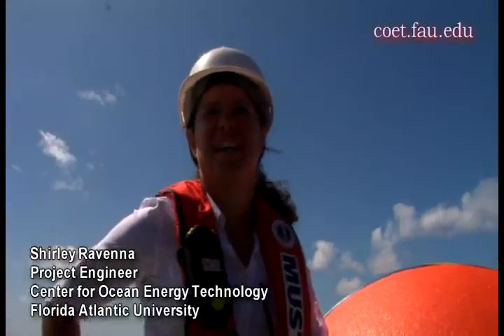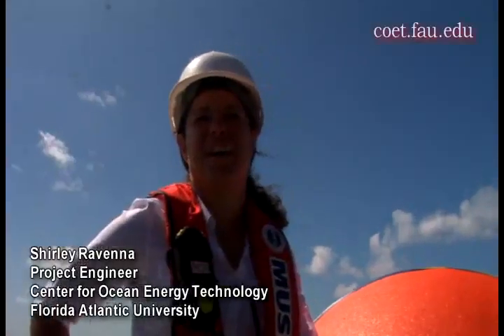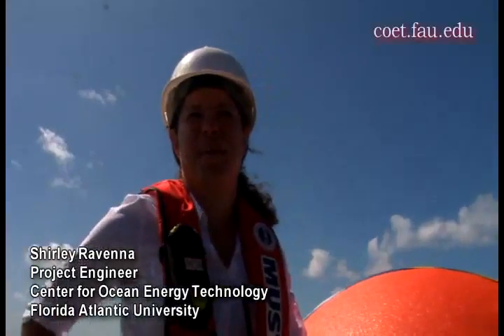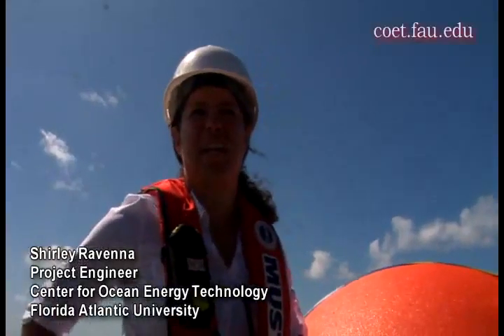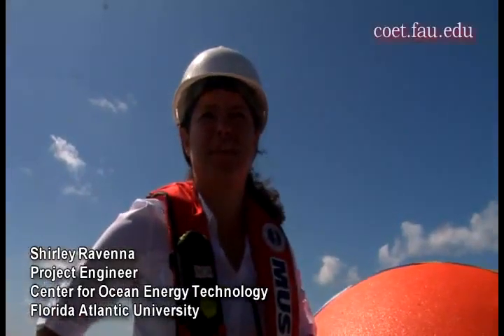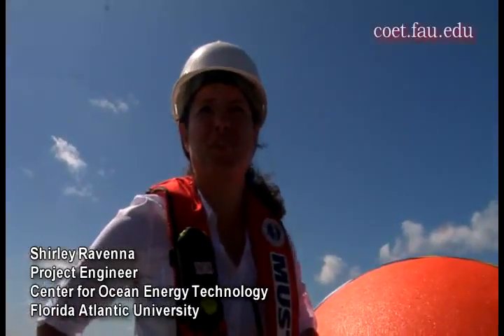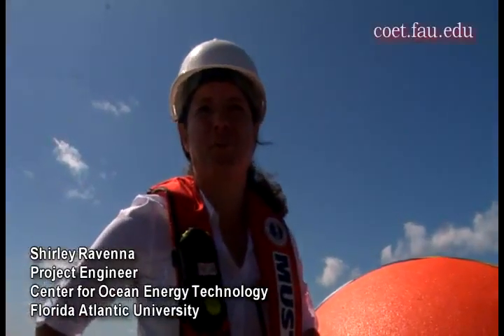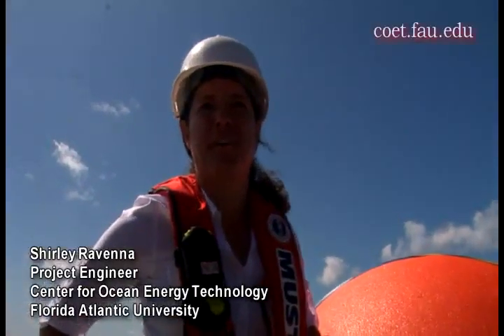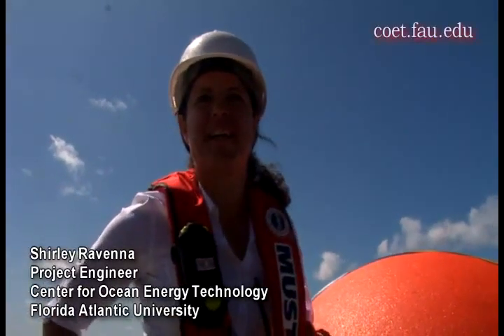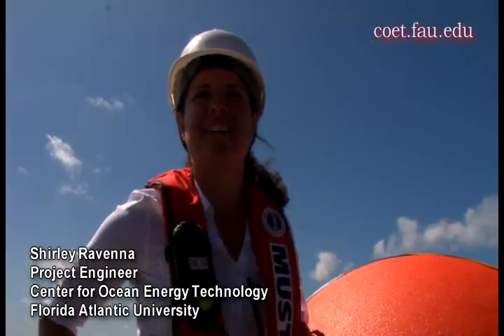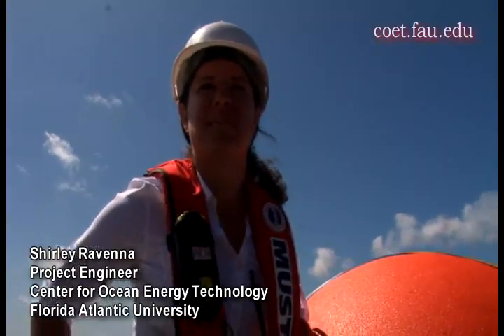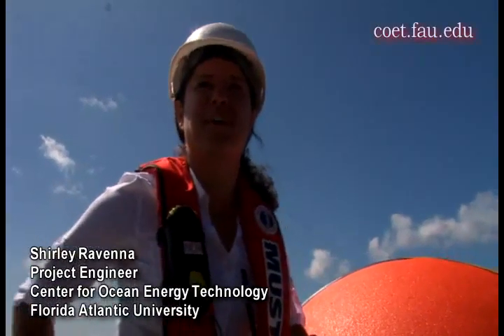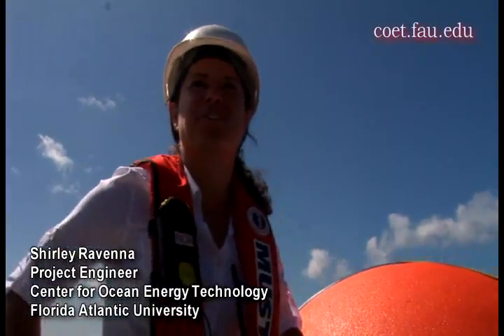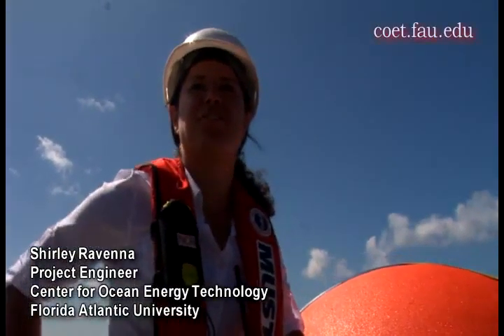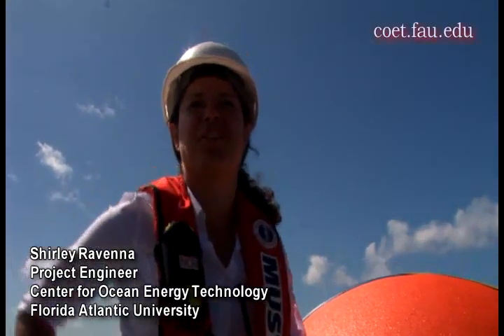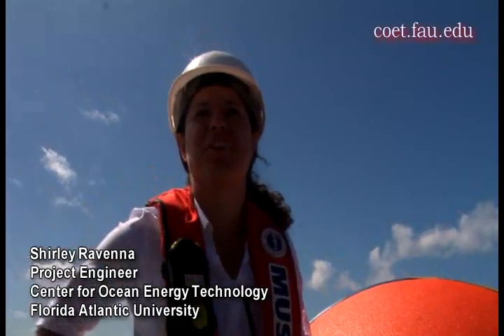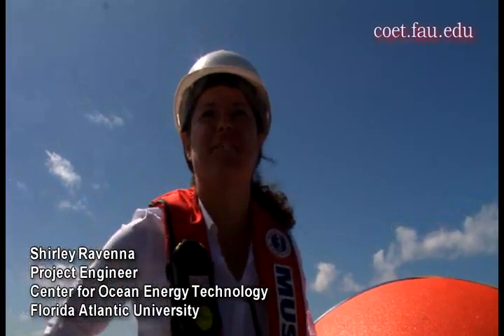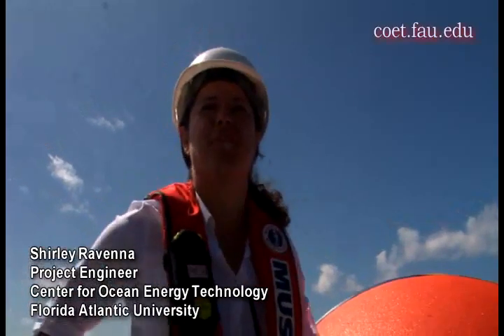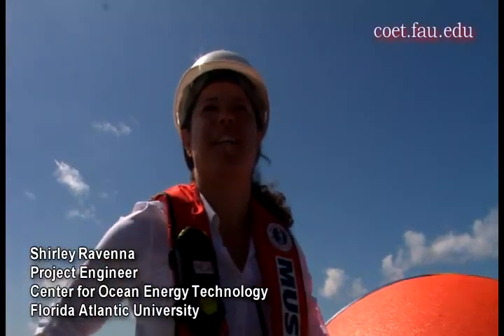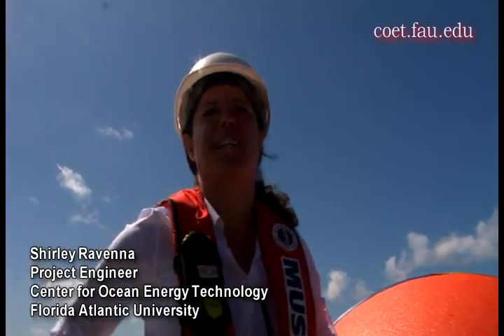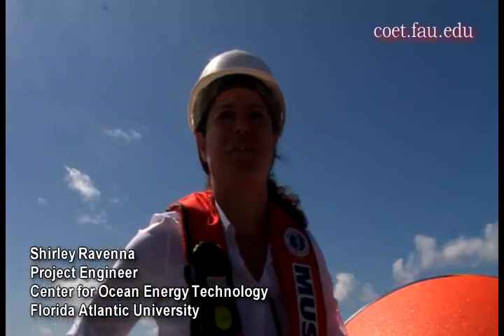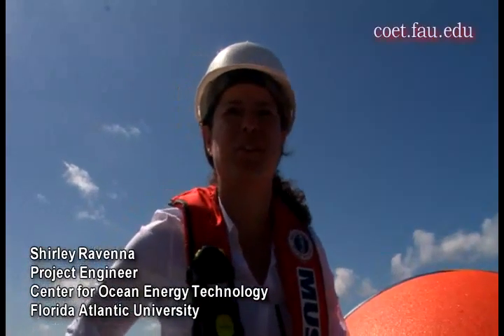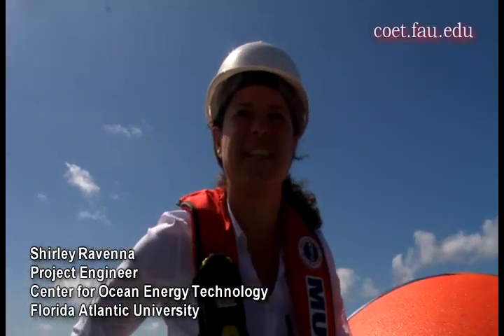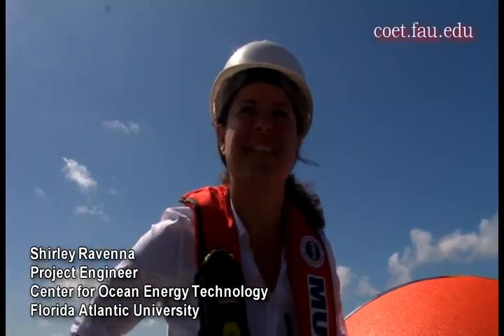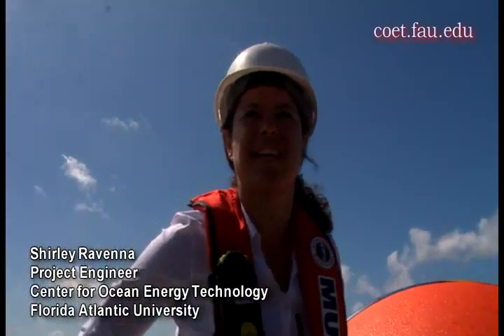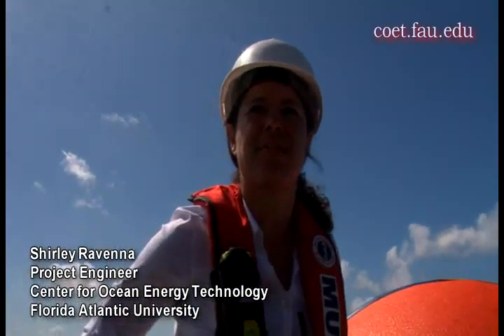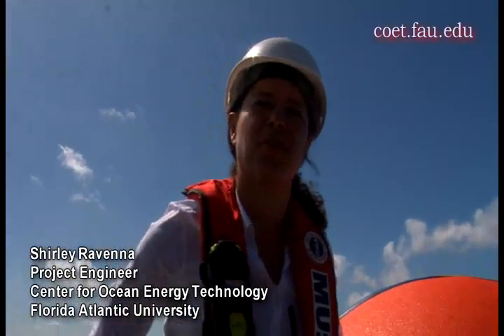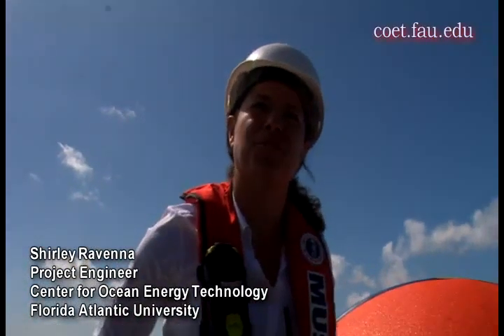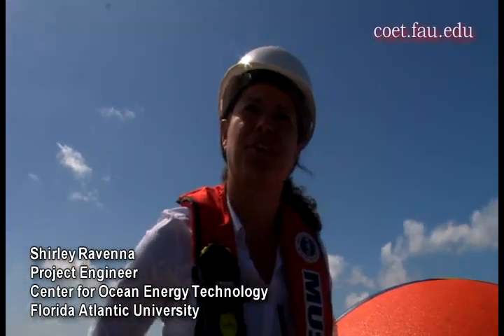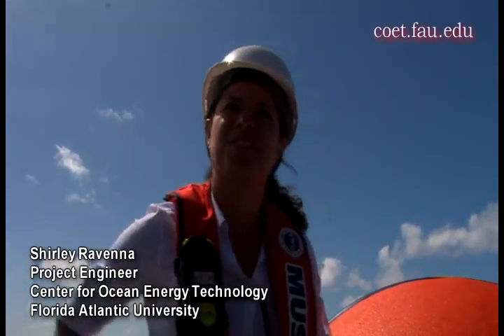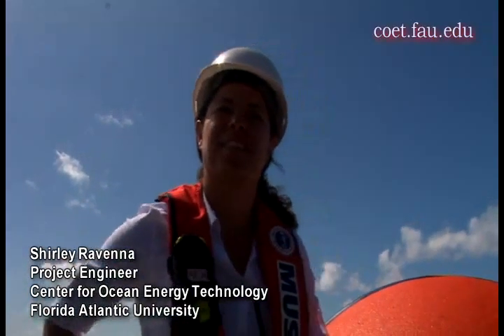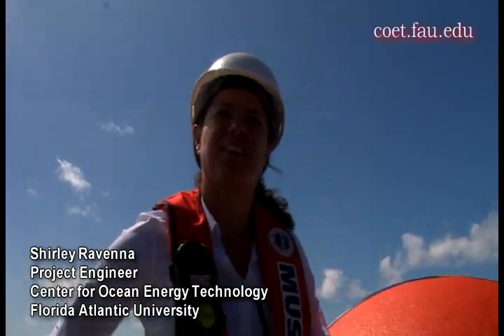My name is Shirley Ravenna. I'm an ocean engineer at Florida Atlantic University's Center for Ocean Energy Technology.